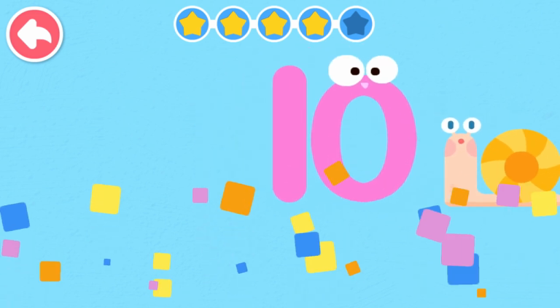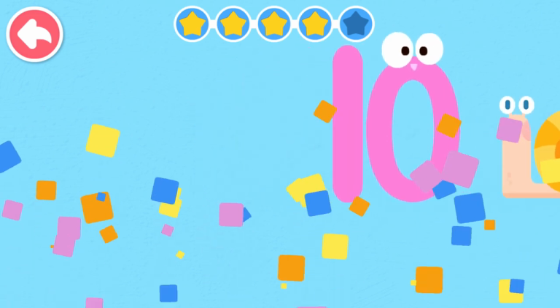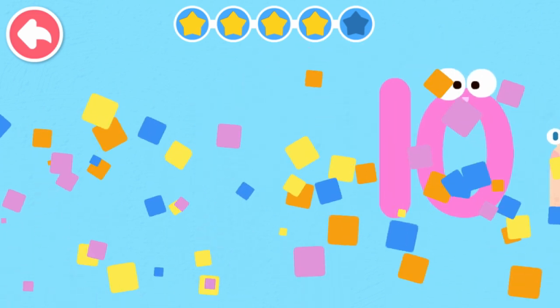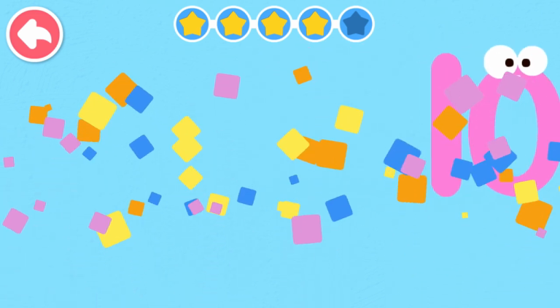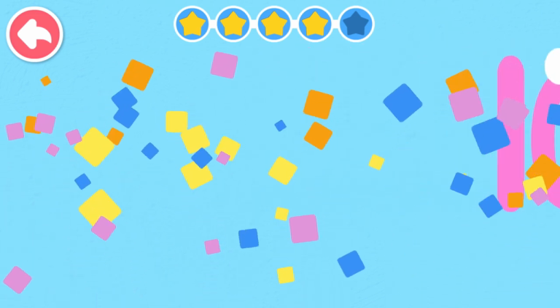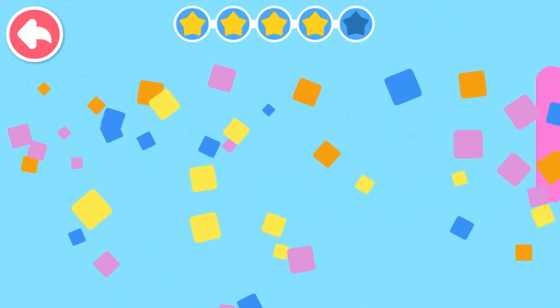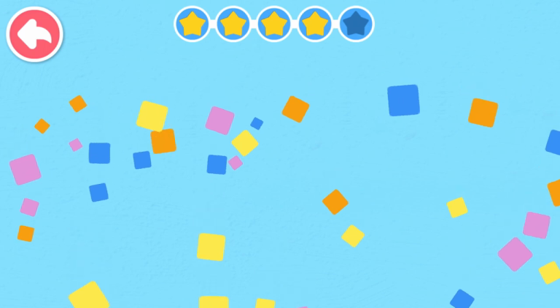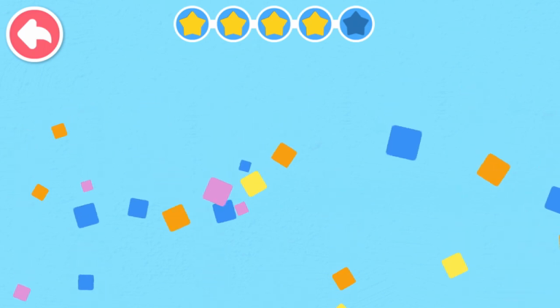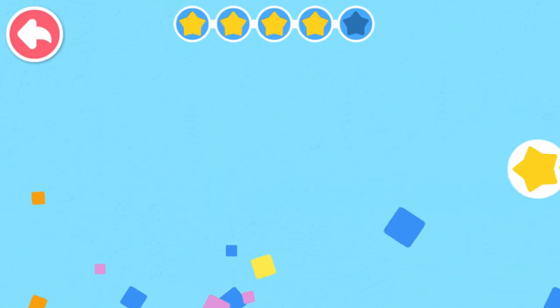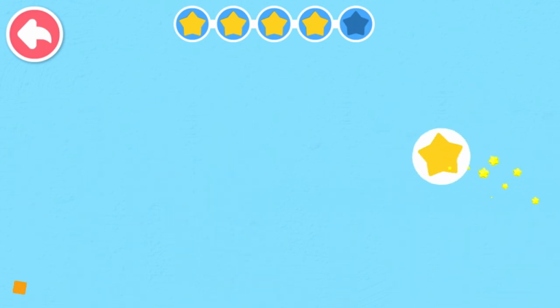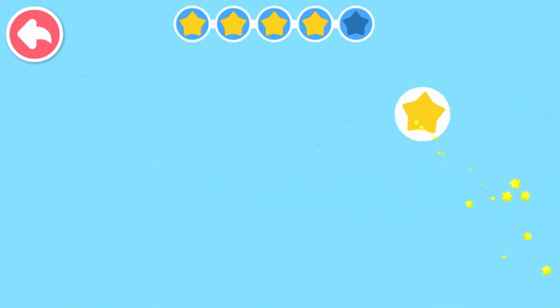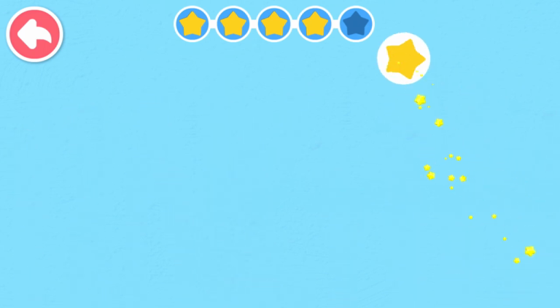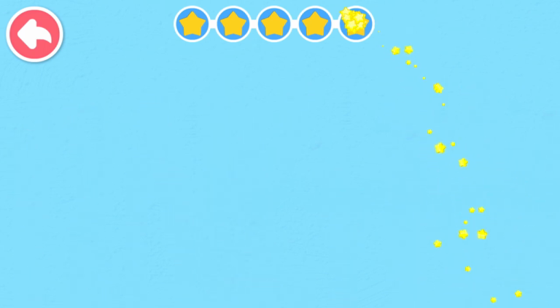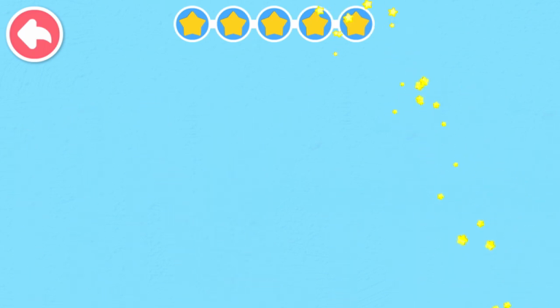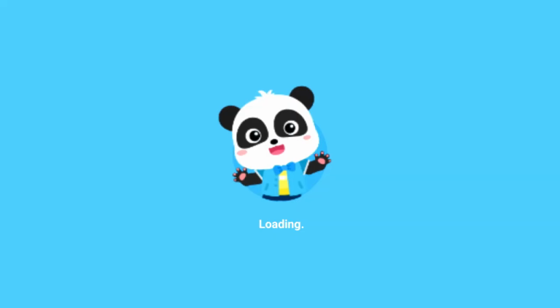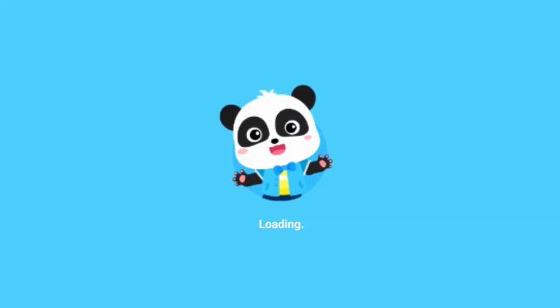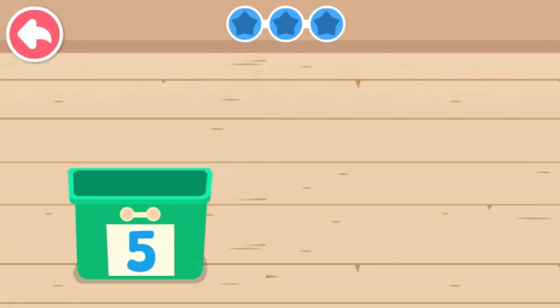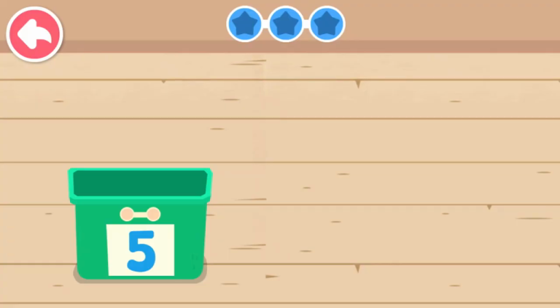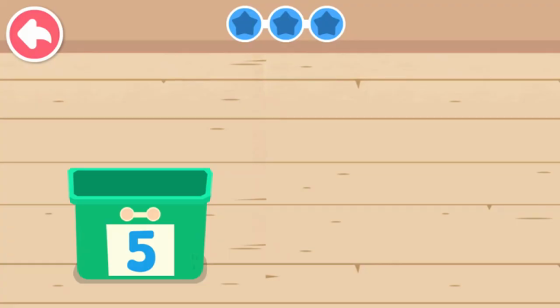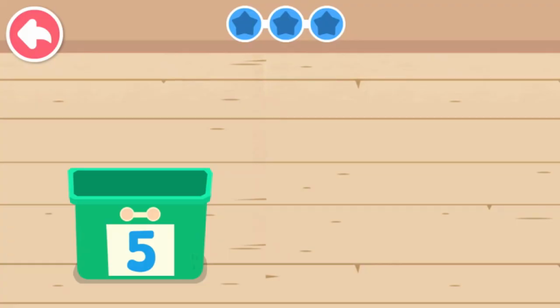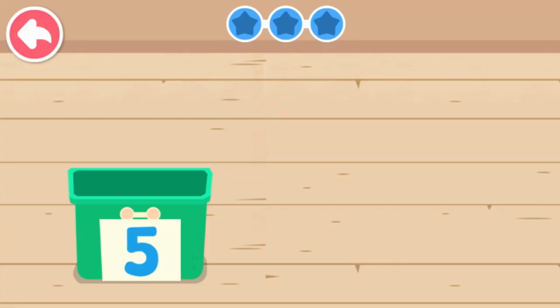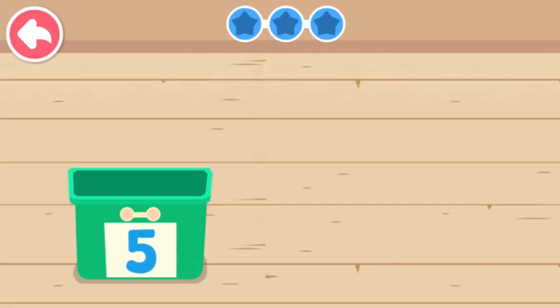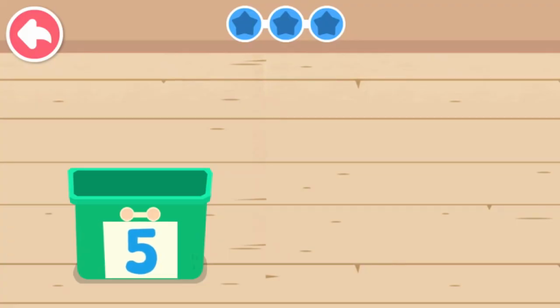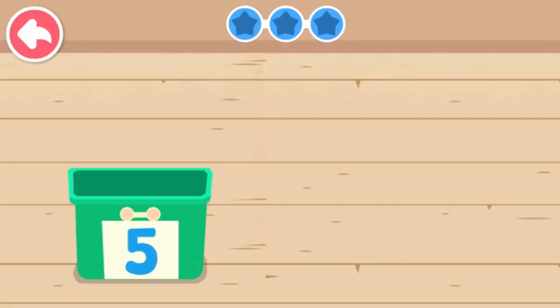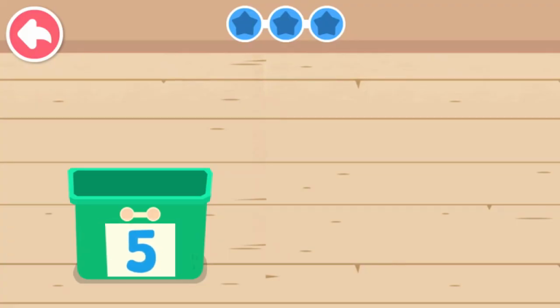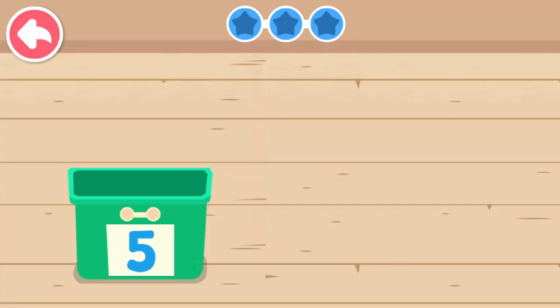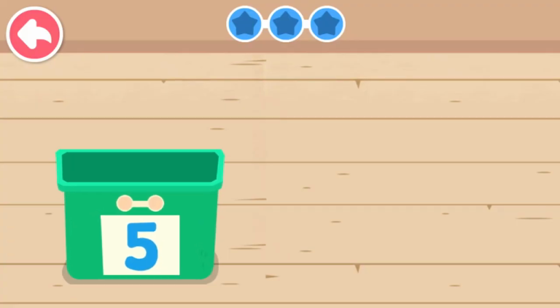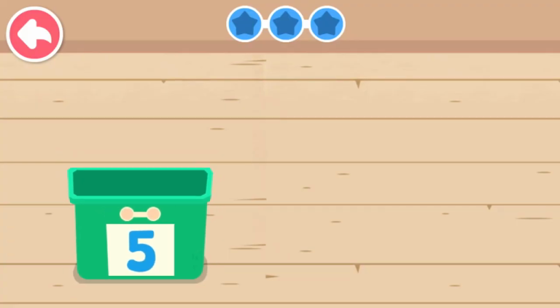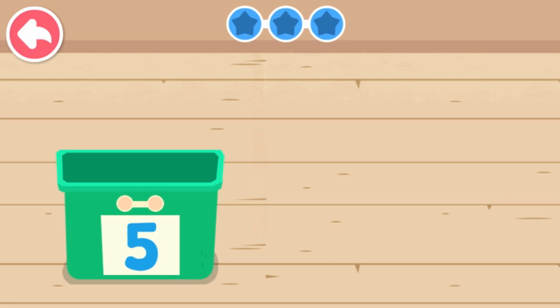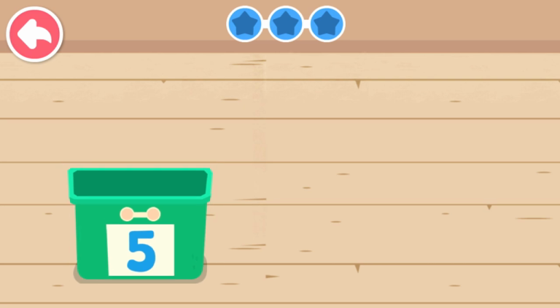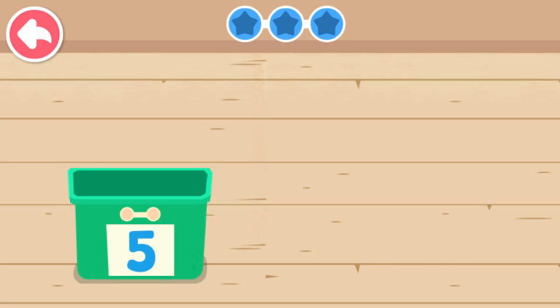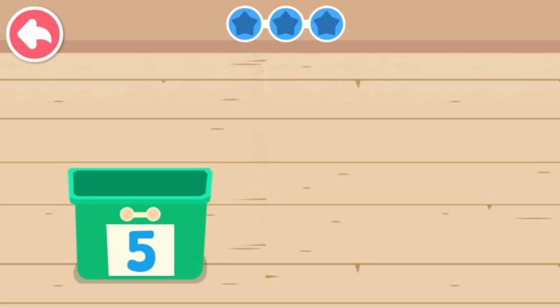Nine, ten. Nine, nine, nine into the box.